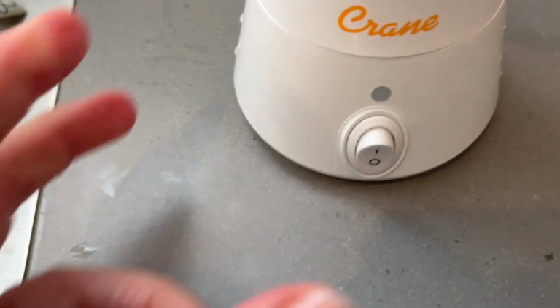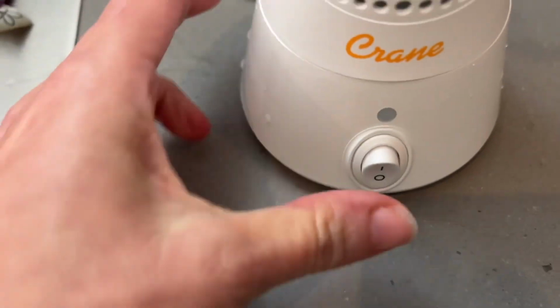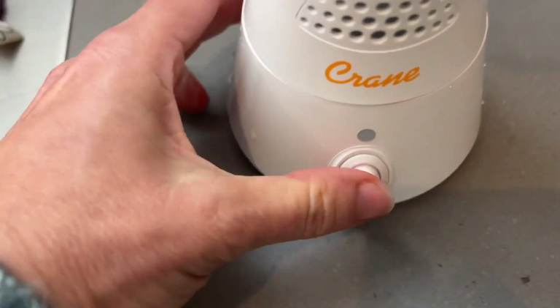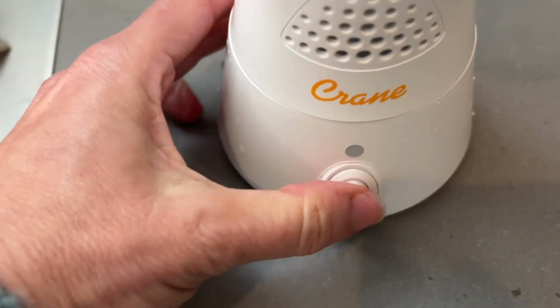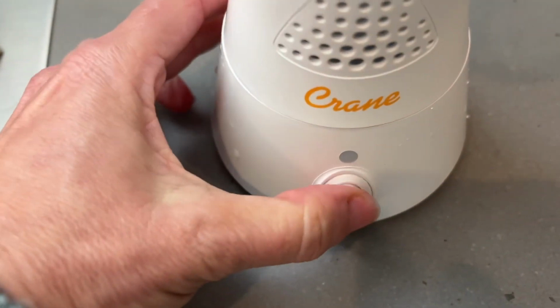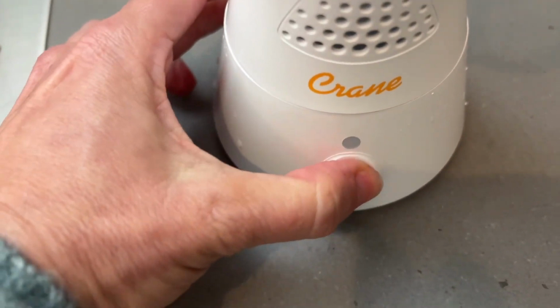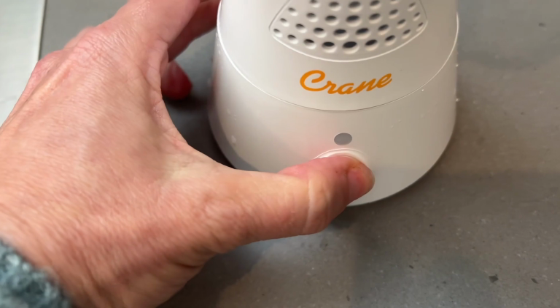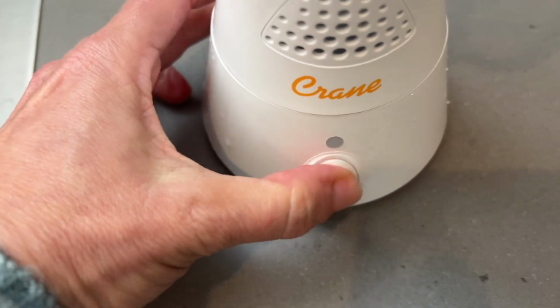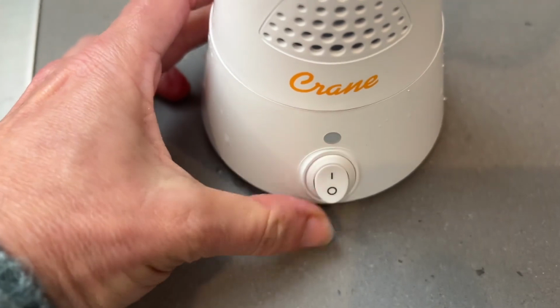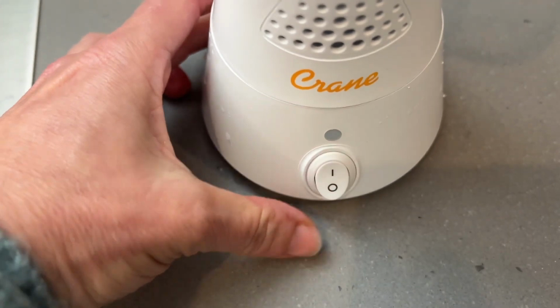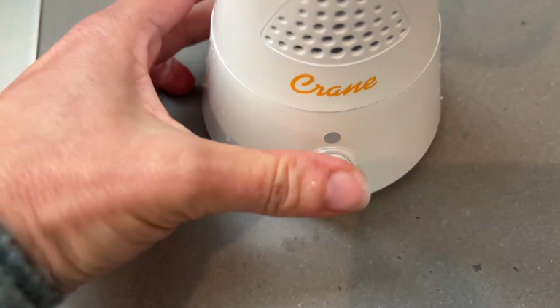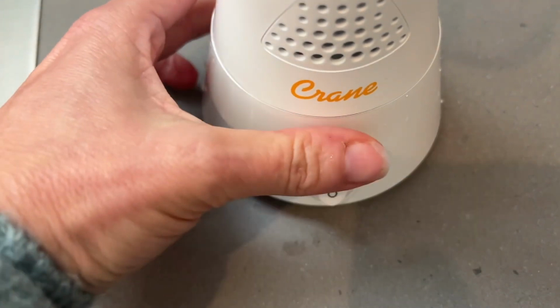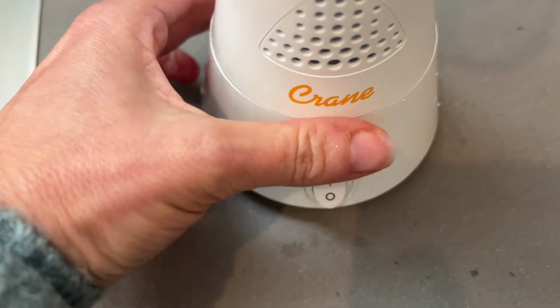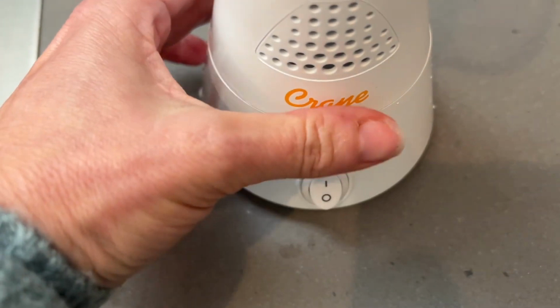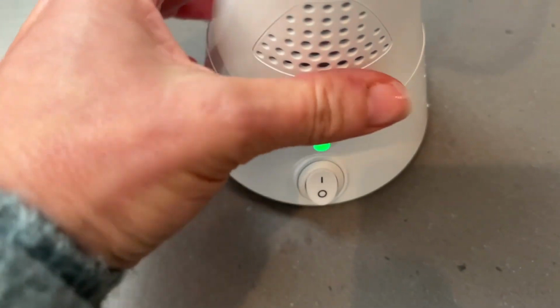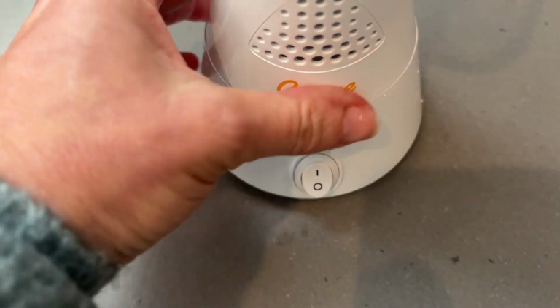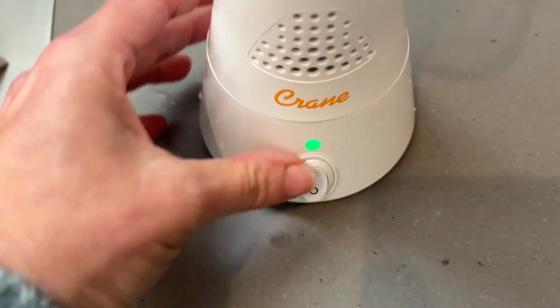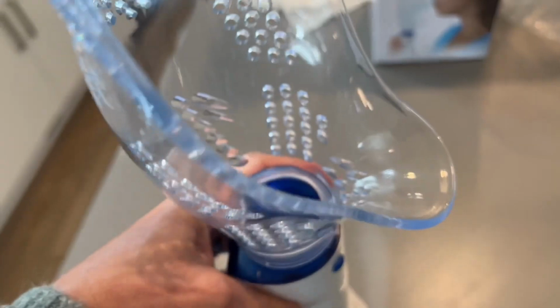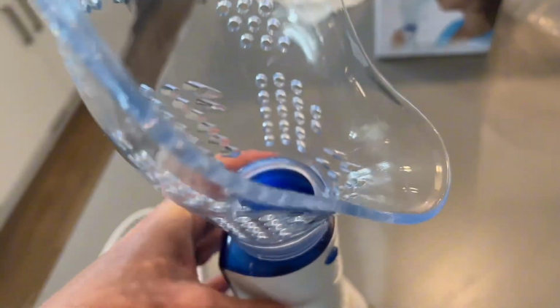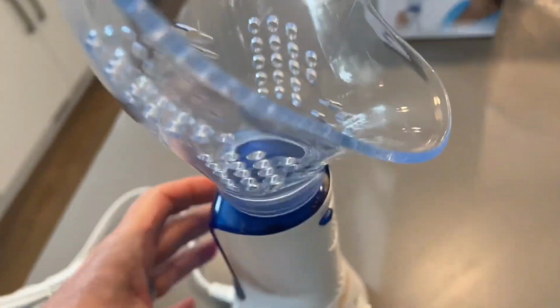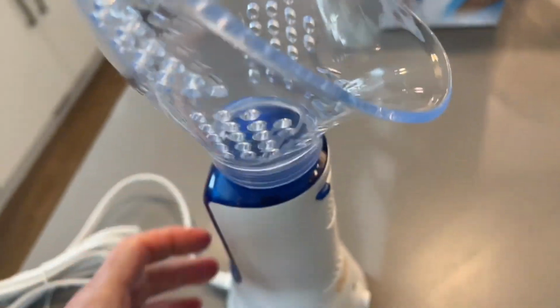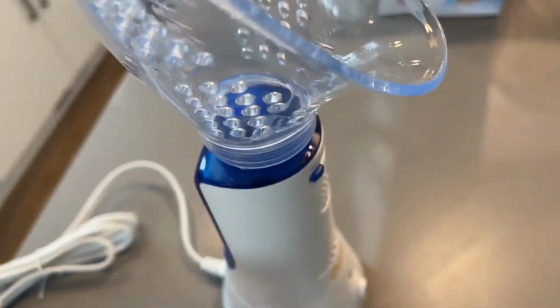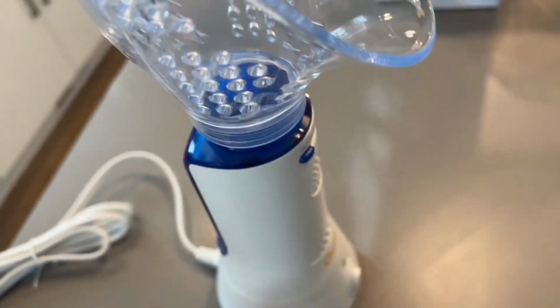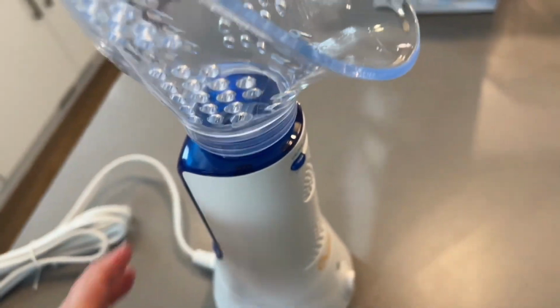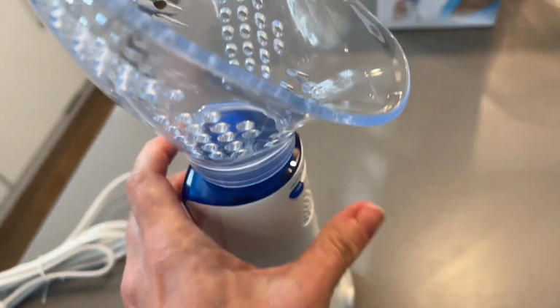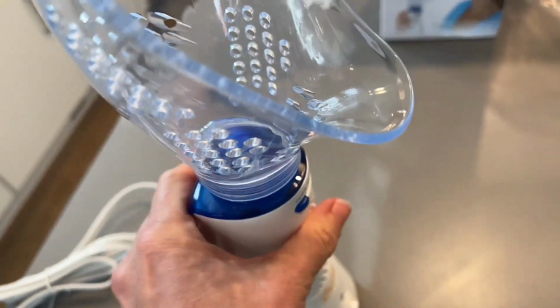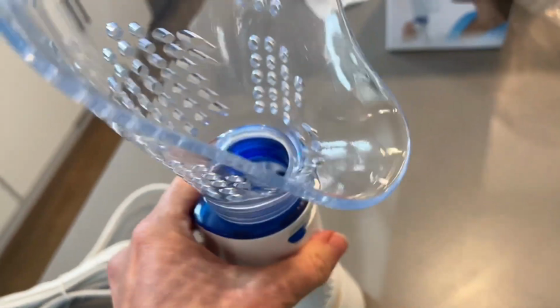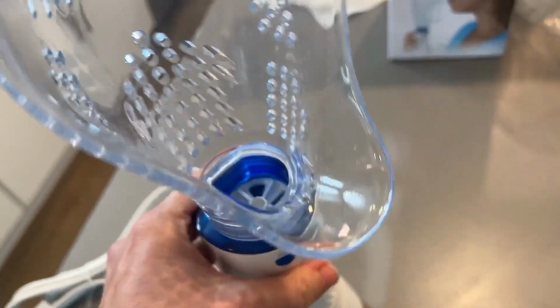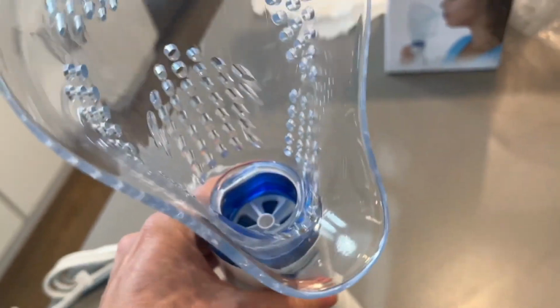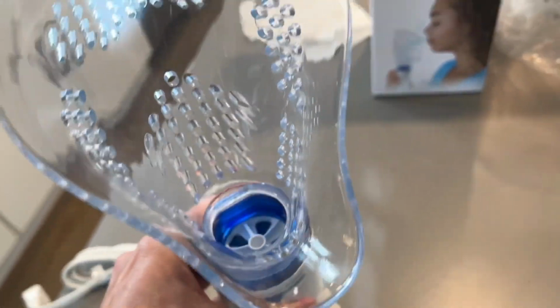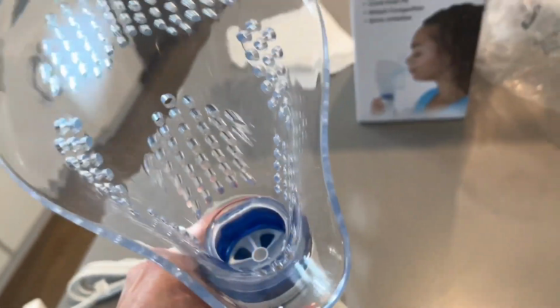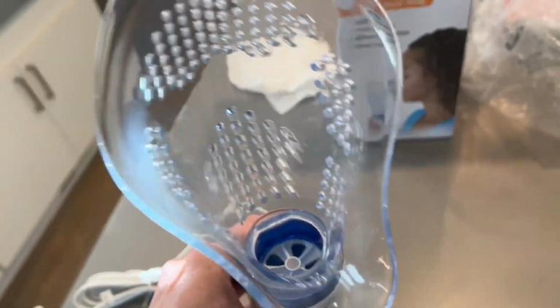The best part is it has an automatic shut-off feature, which means it will shut down when the water level is low.